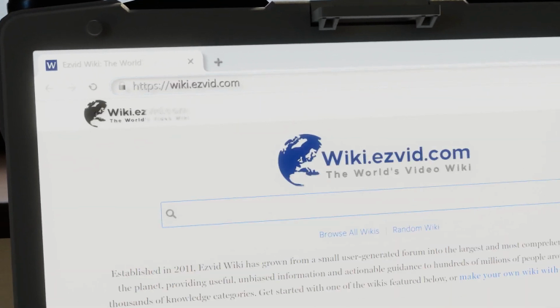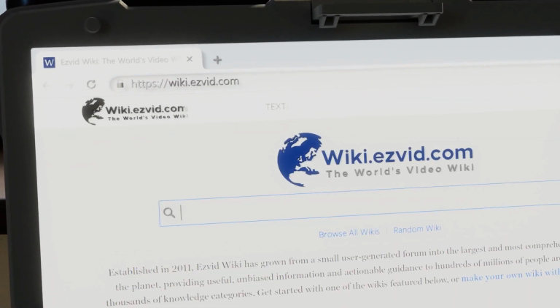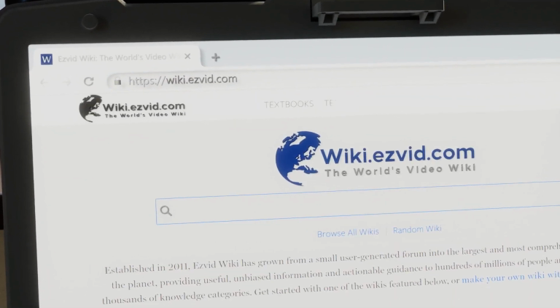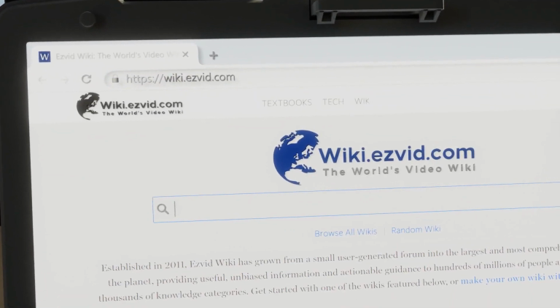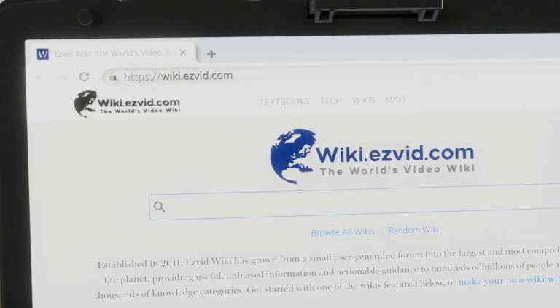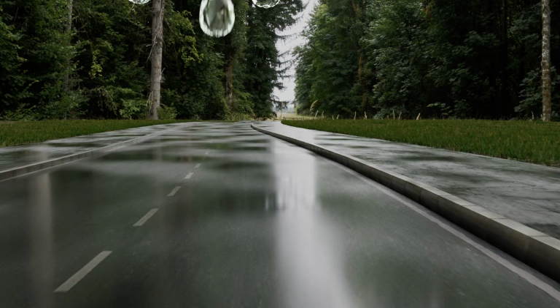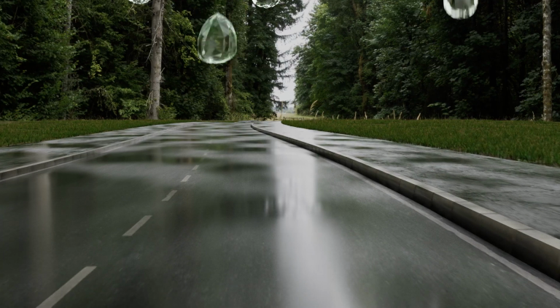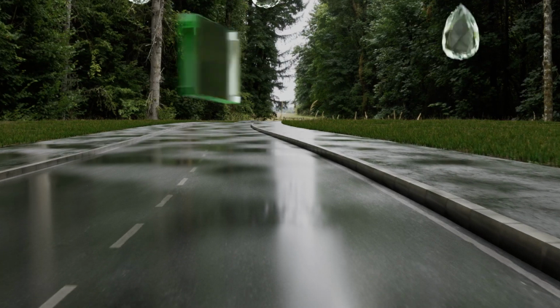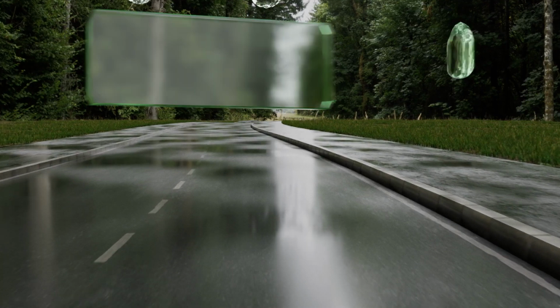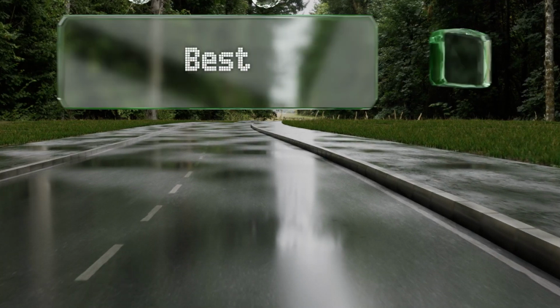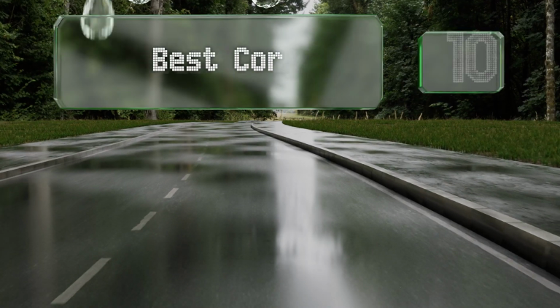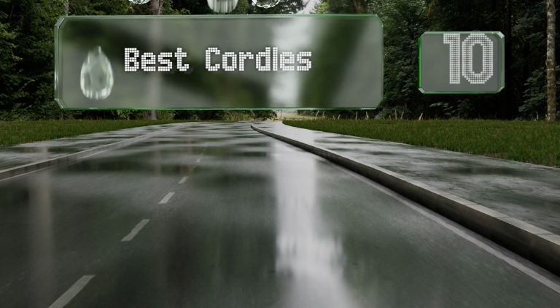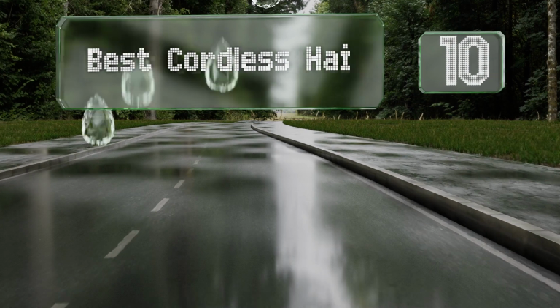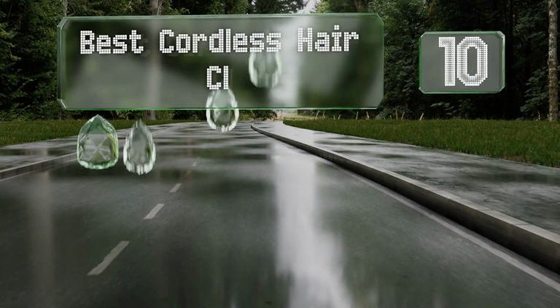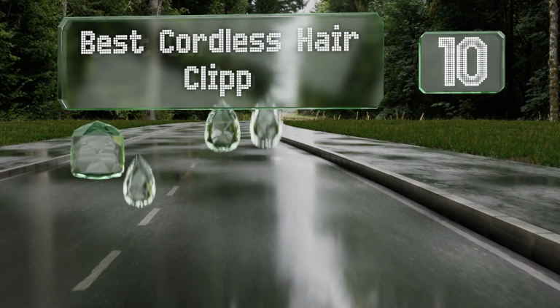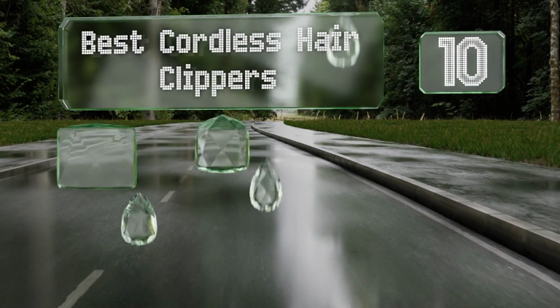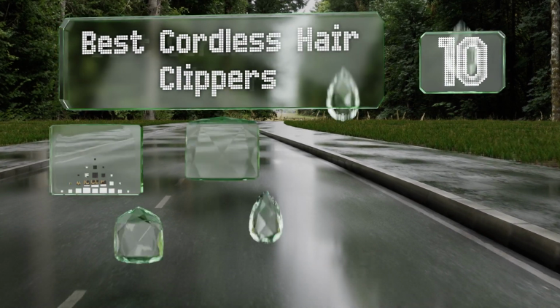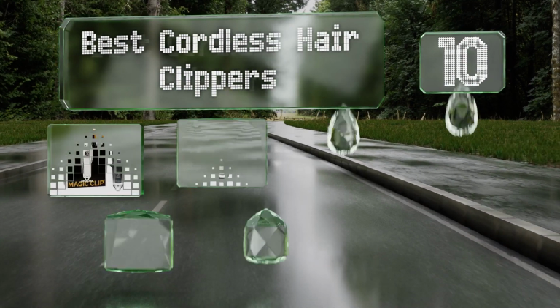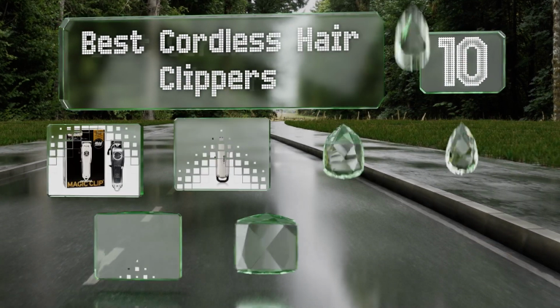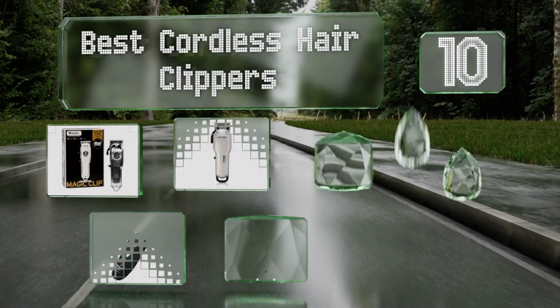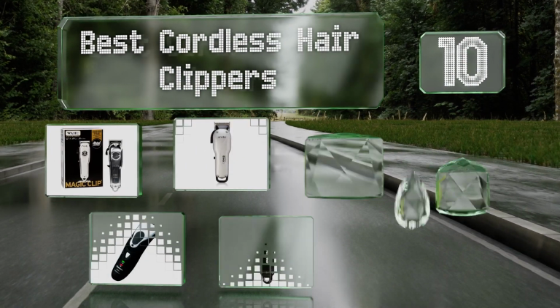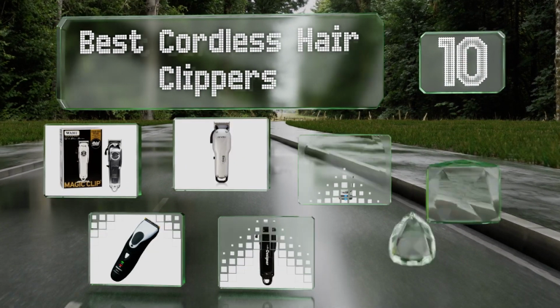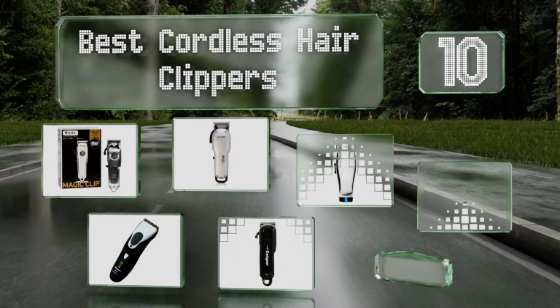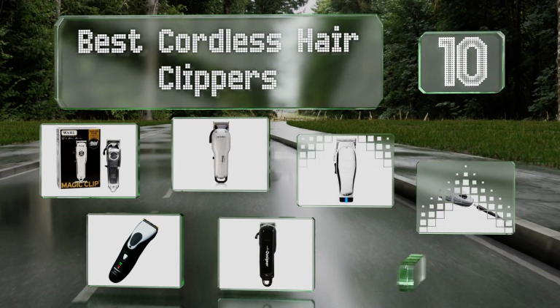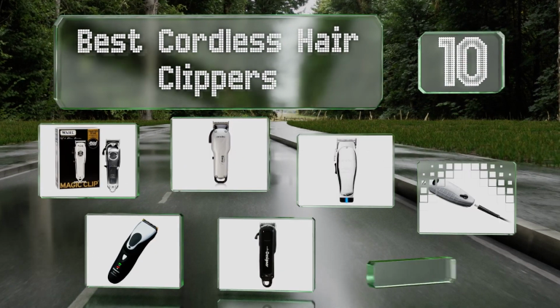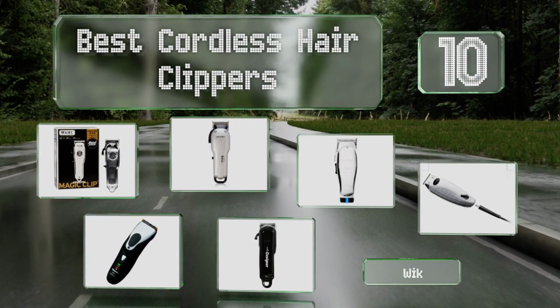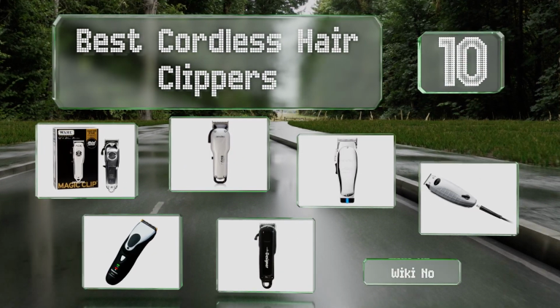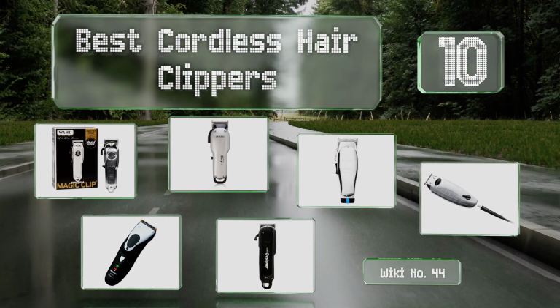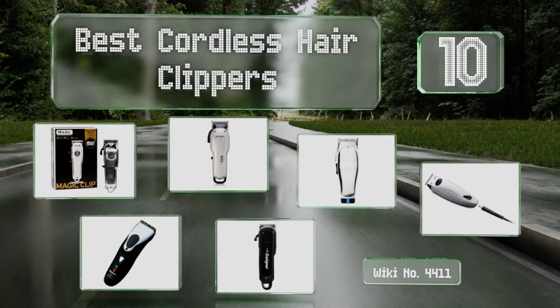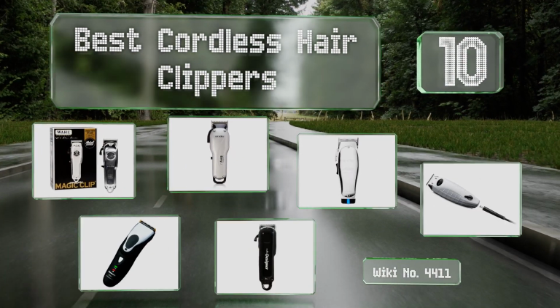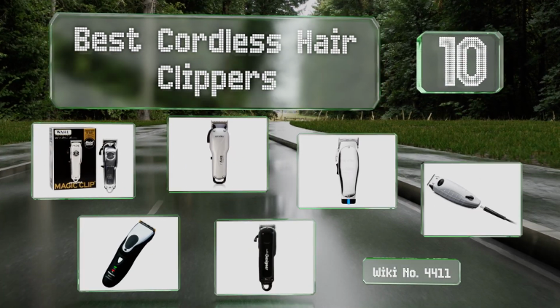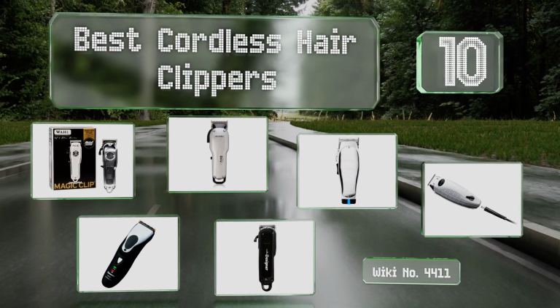EasyVid presents the 10 best cordless hair clippers. Let's get started with the list.